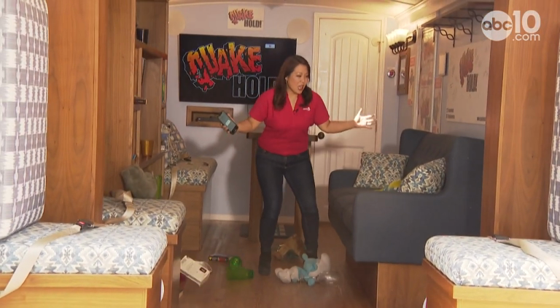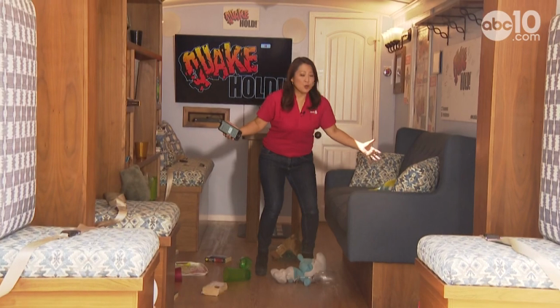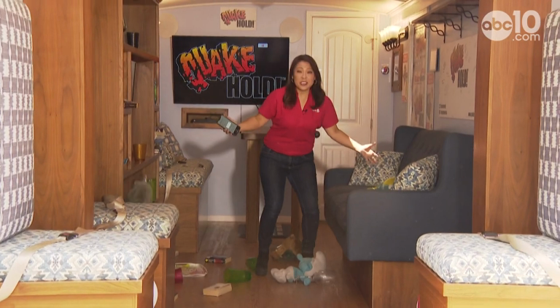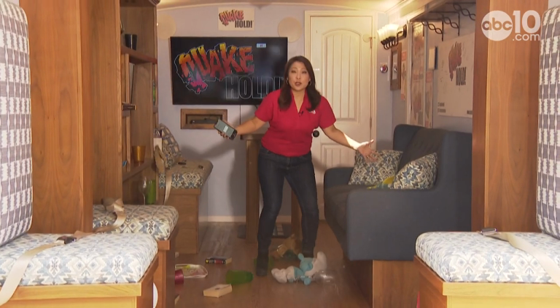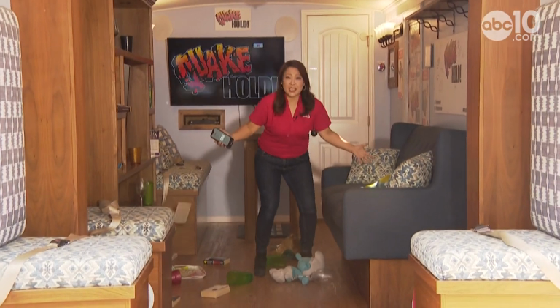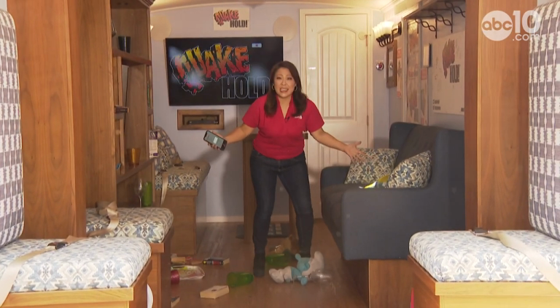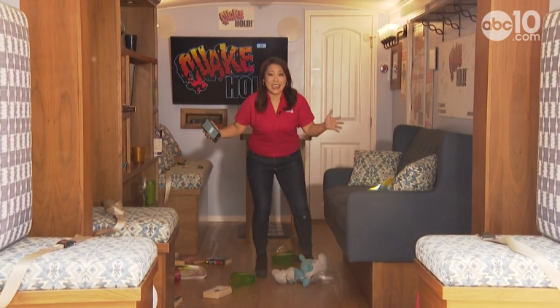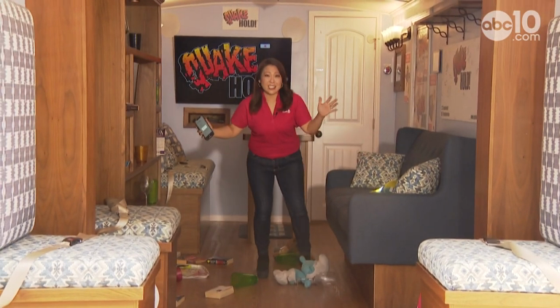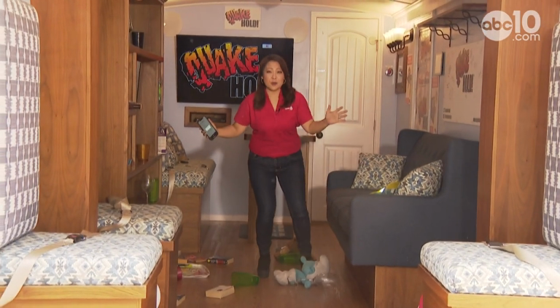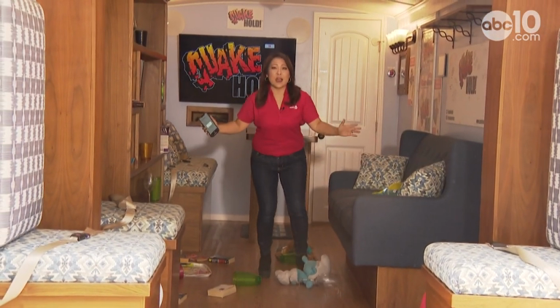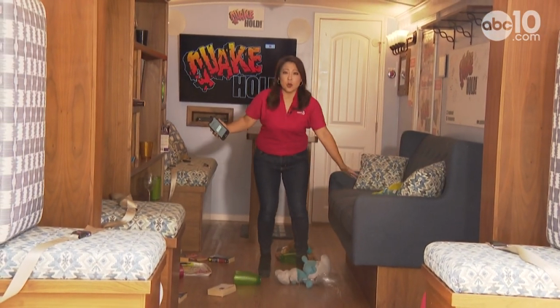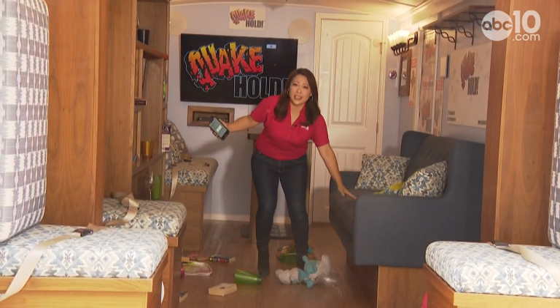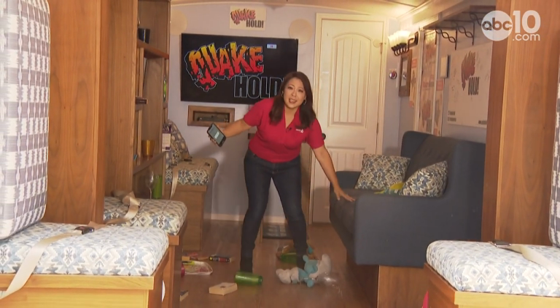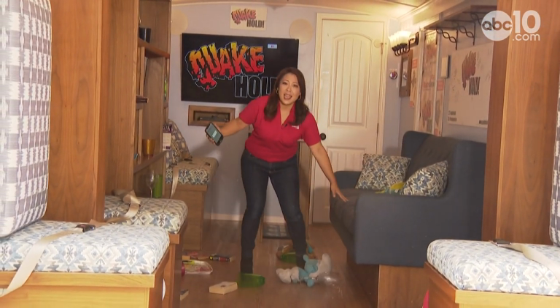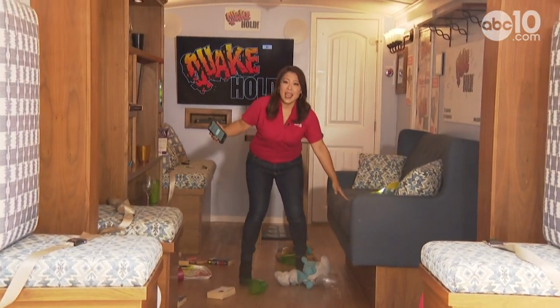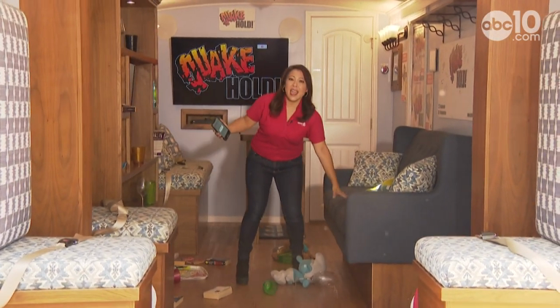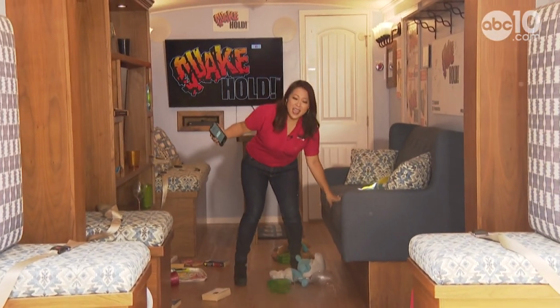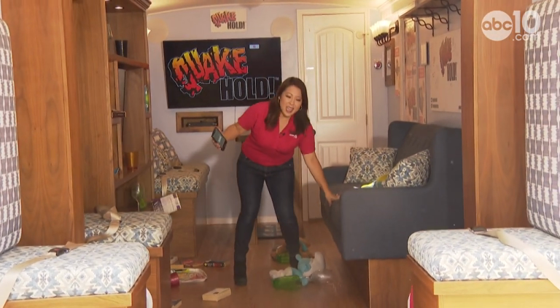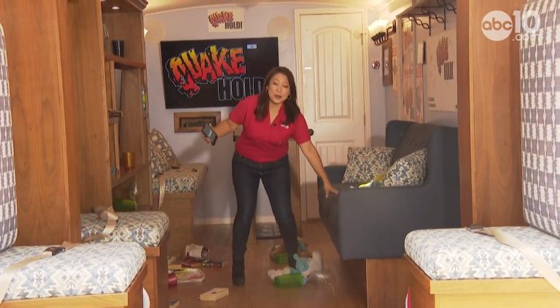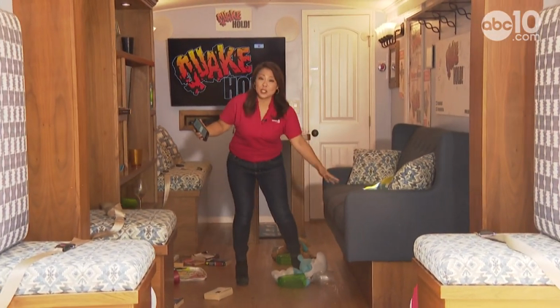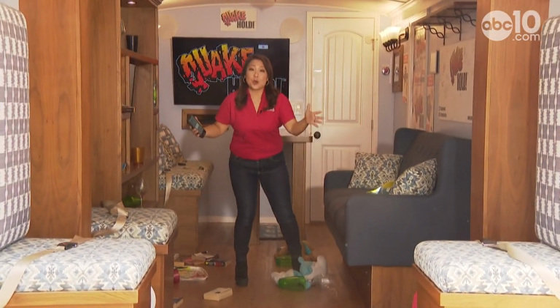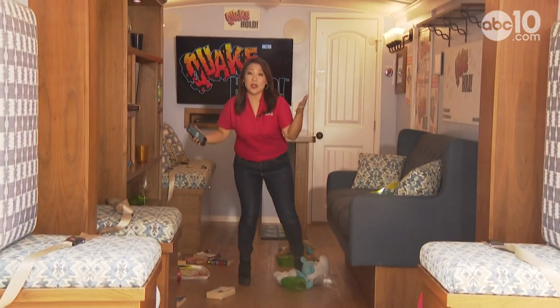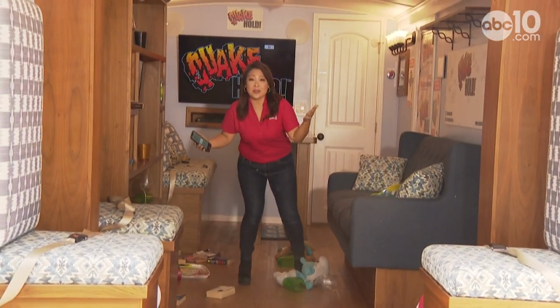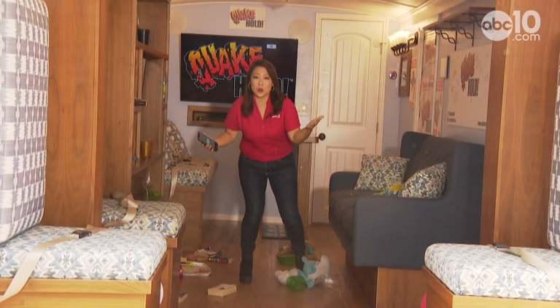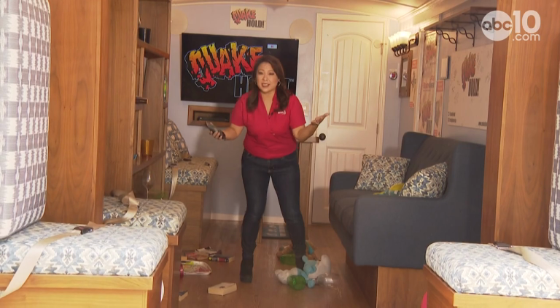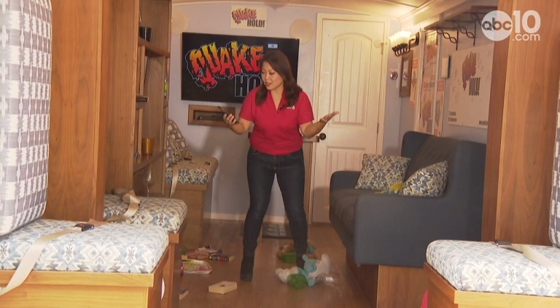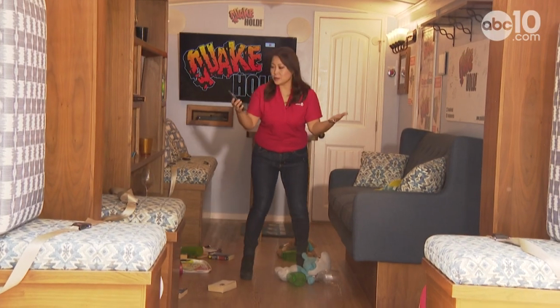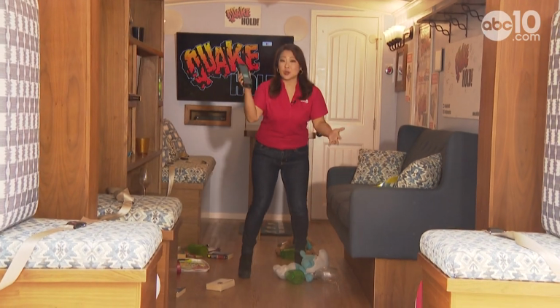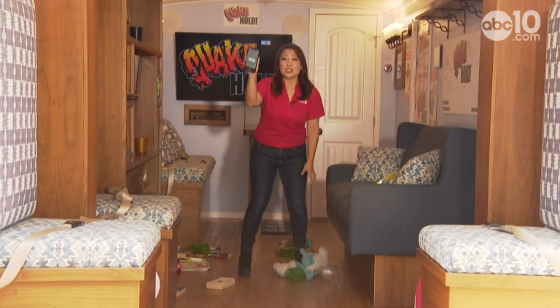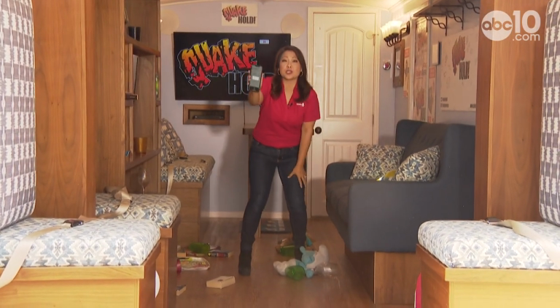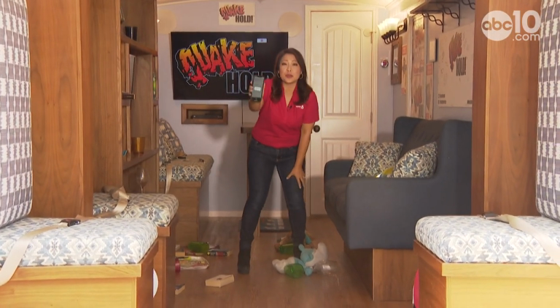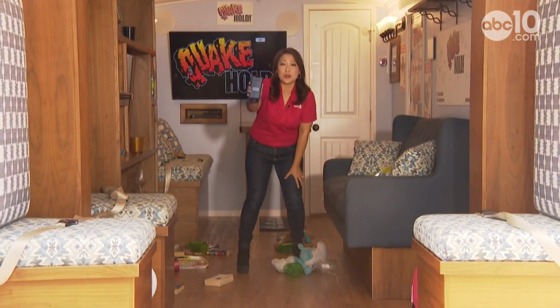An earthquake can hit at any time without warning, but soon we will have a warning that will come straight to your smartphone.